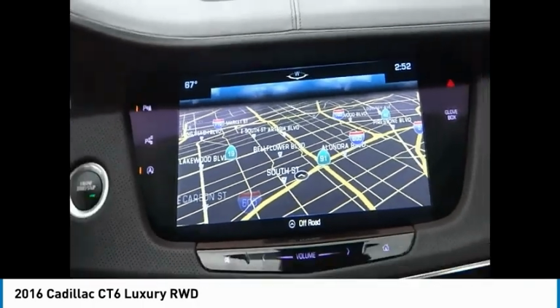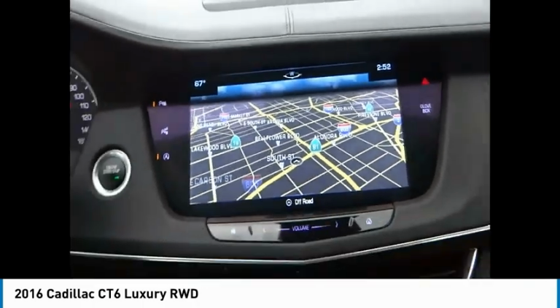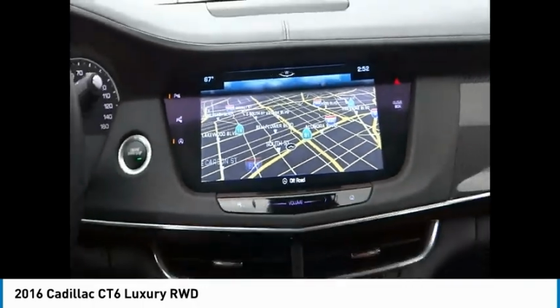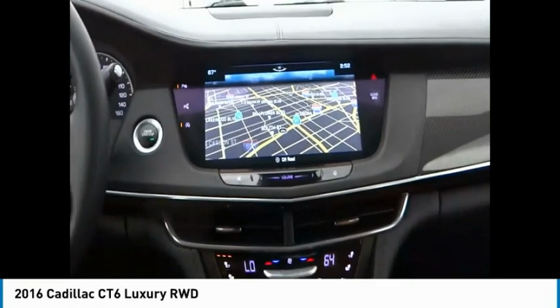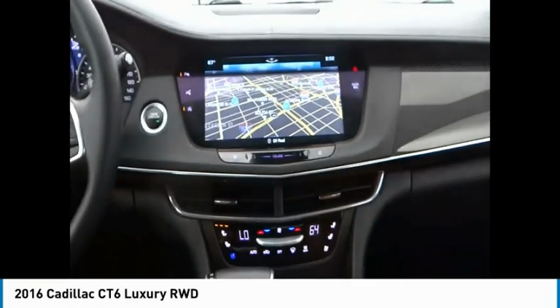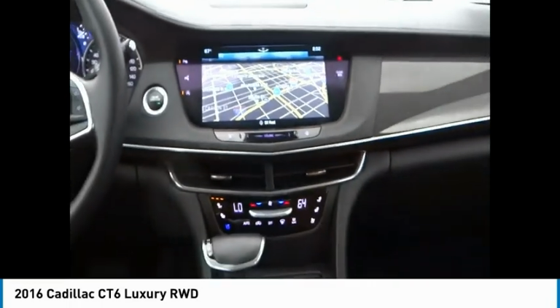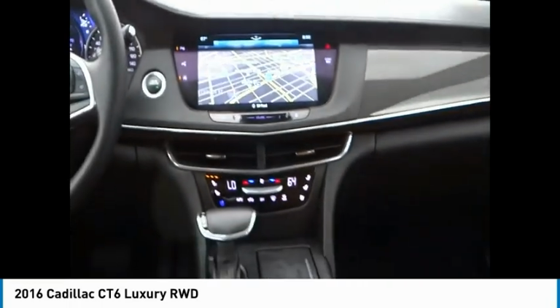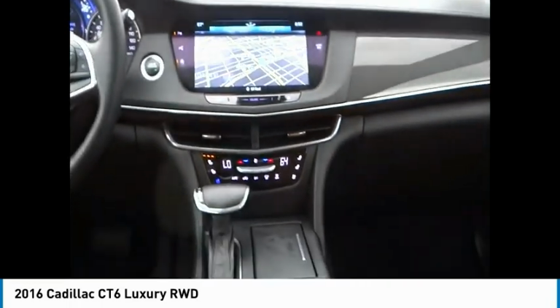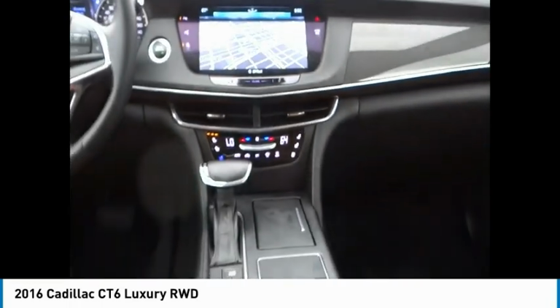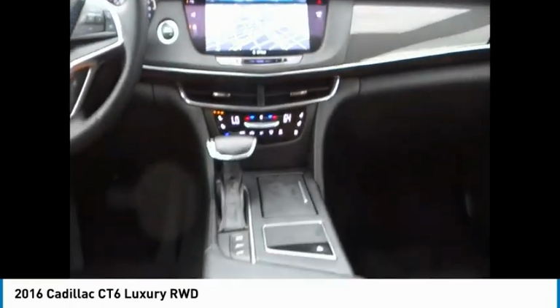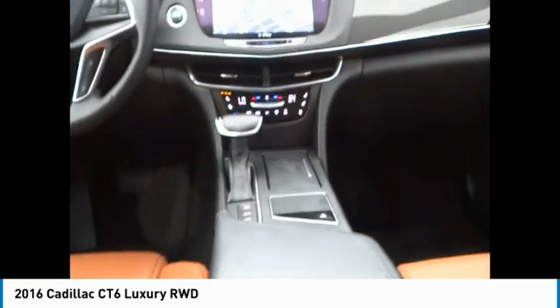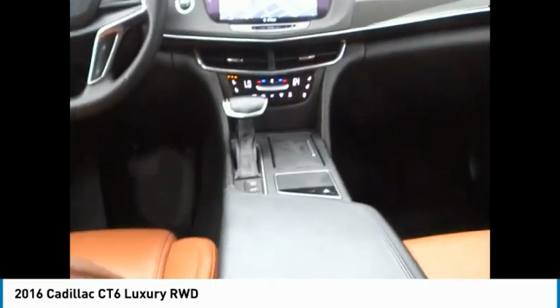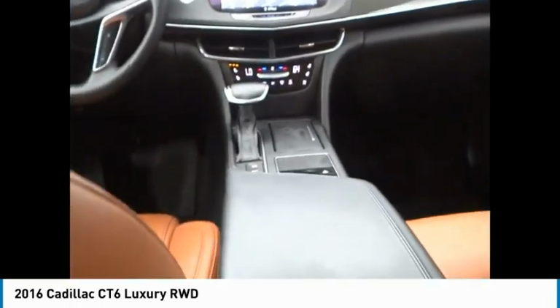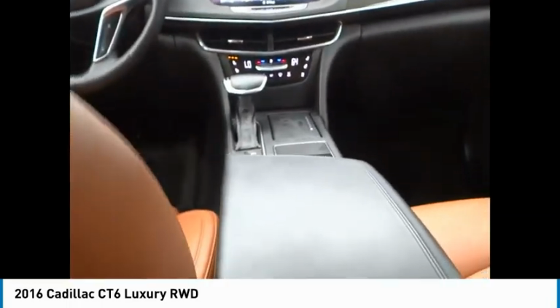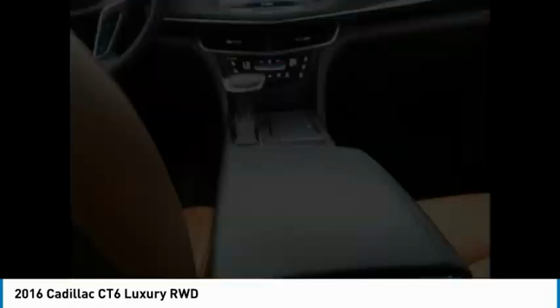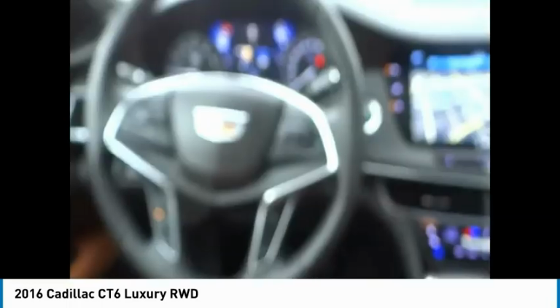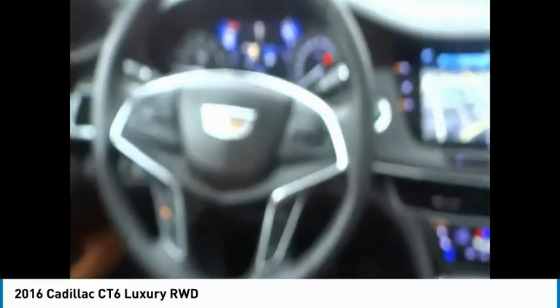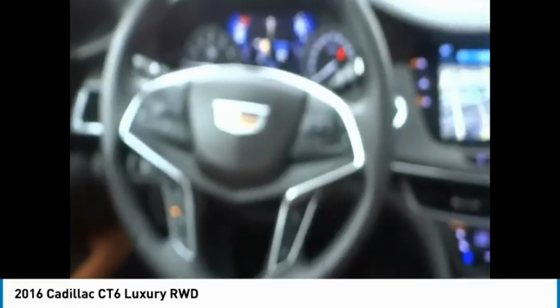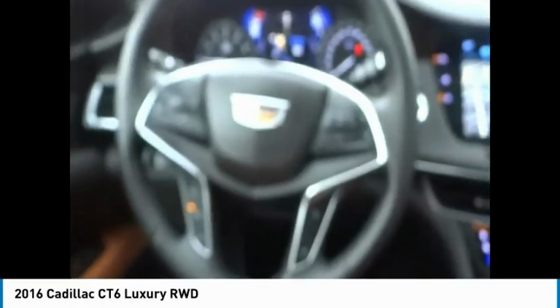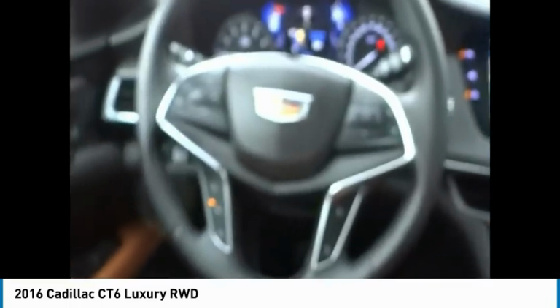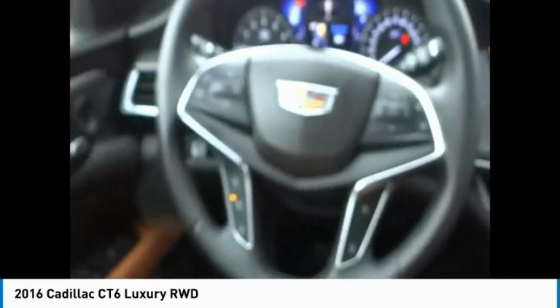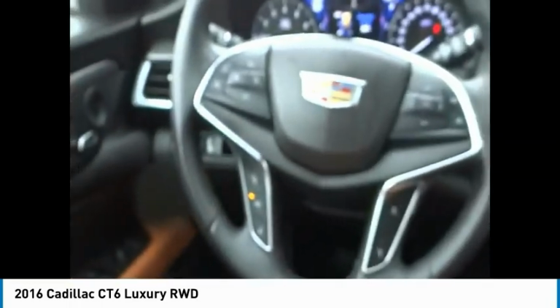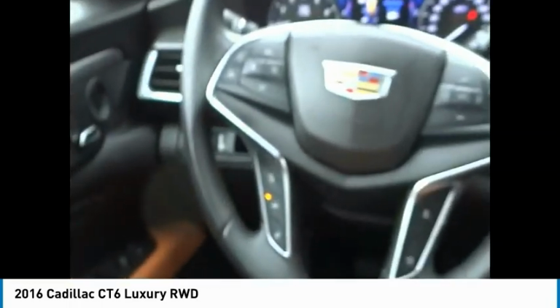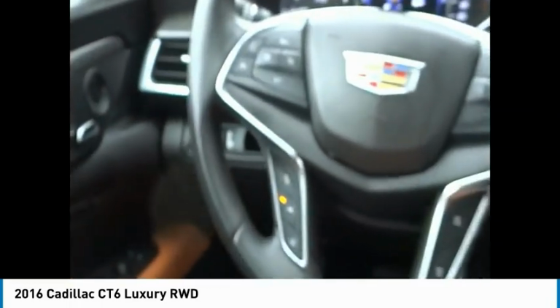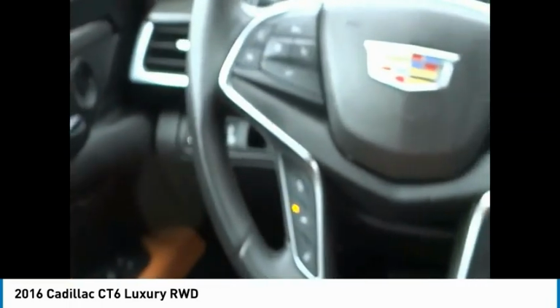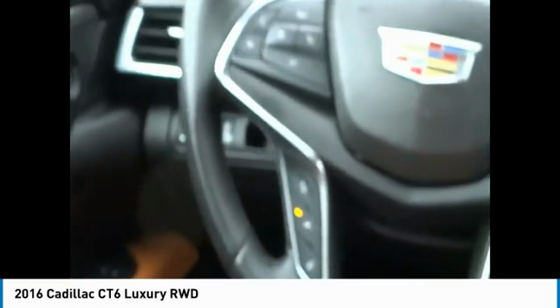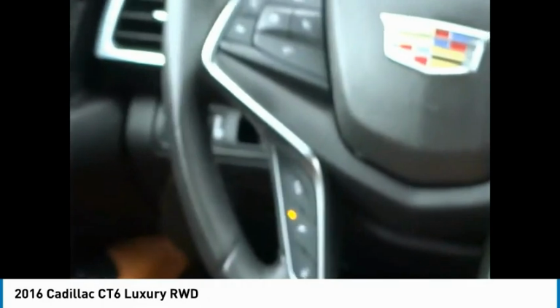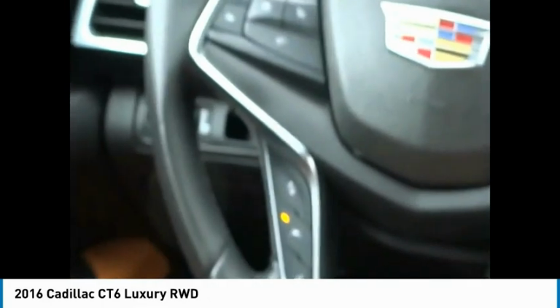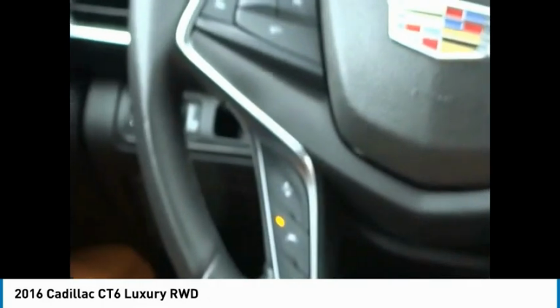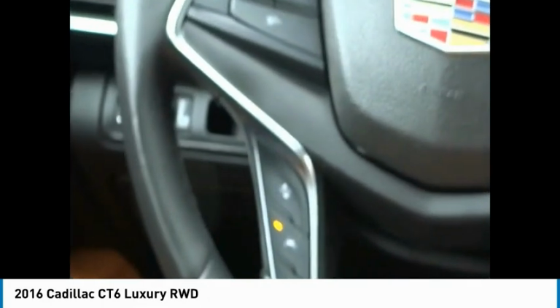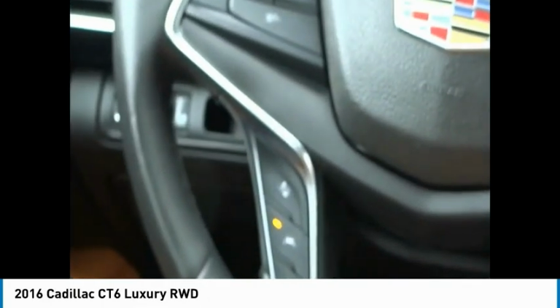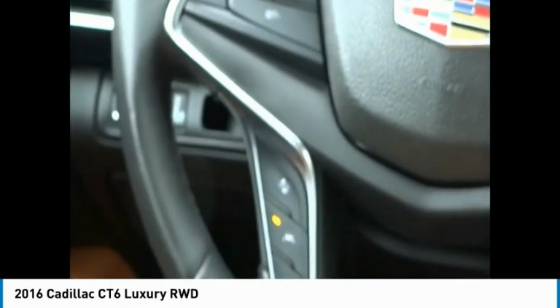This isn't just a vehicle, it's an experience. So stop in for a test drive today. Take care.